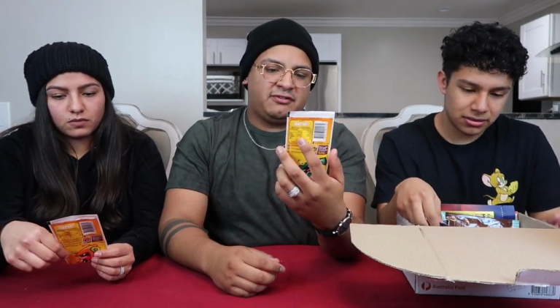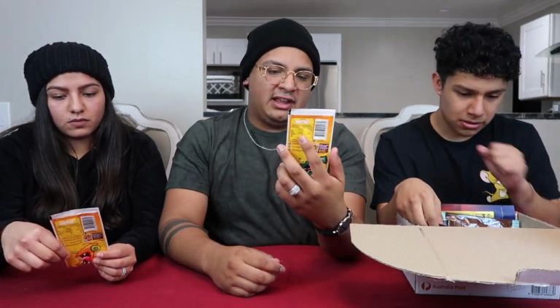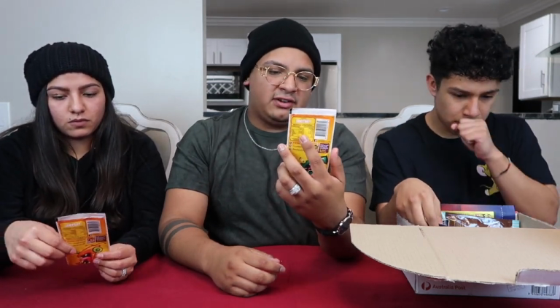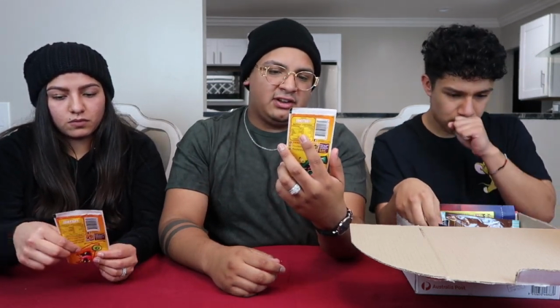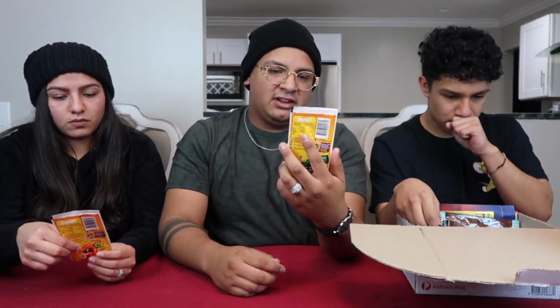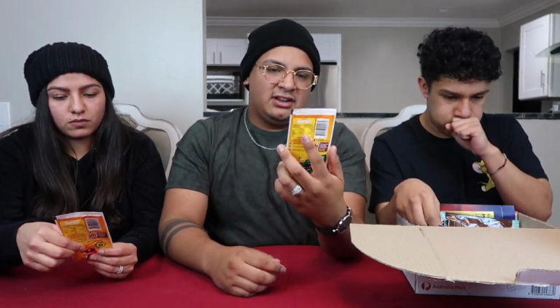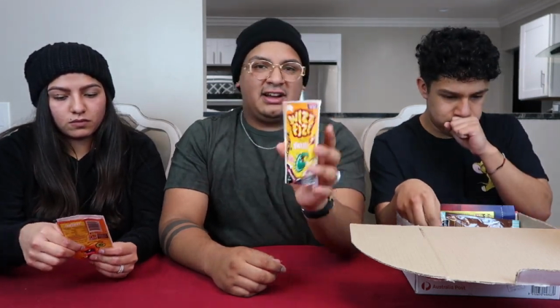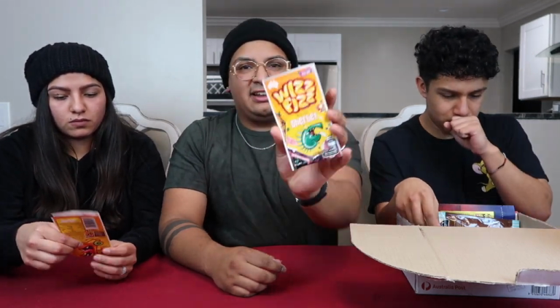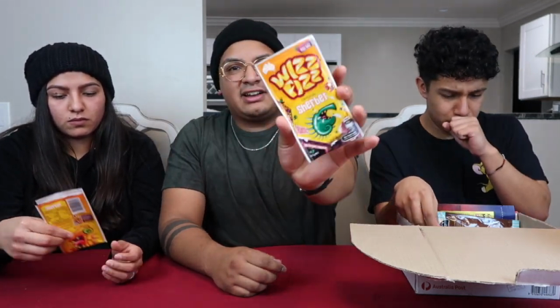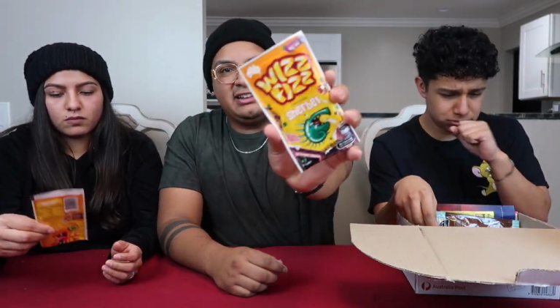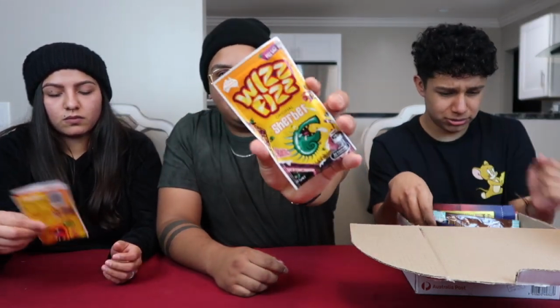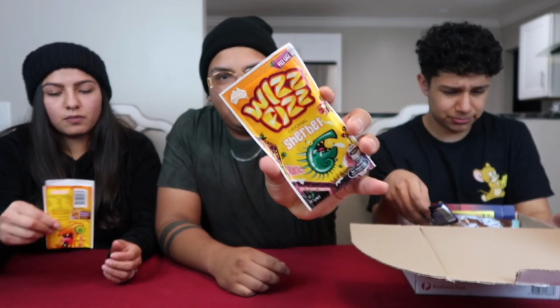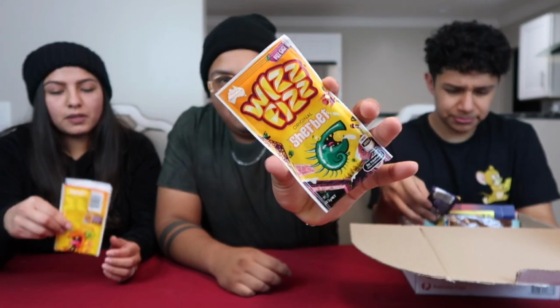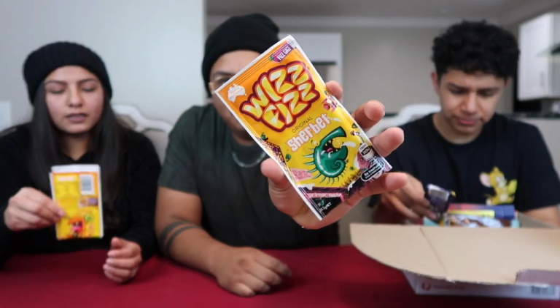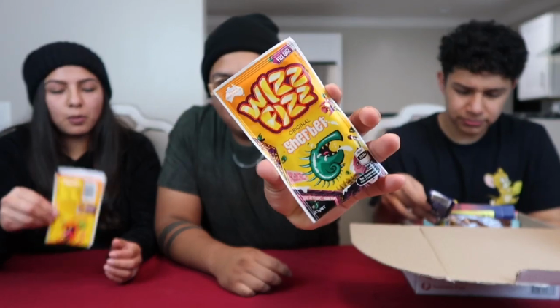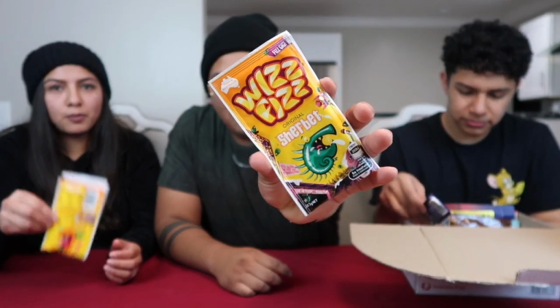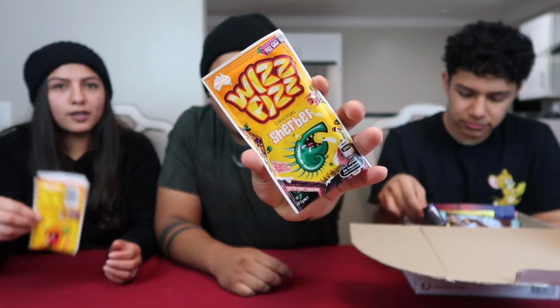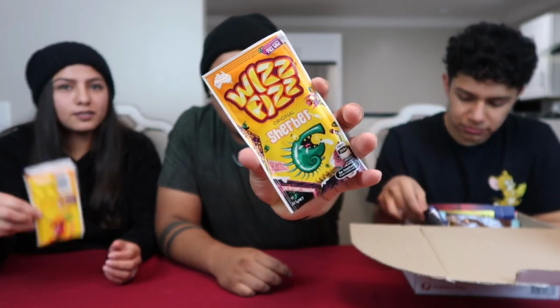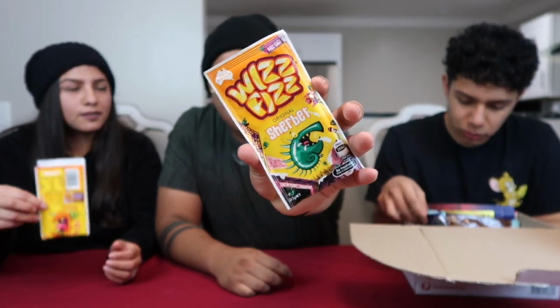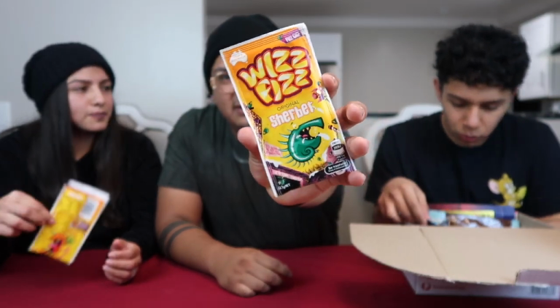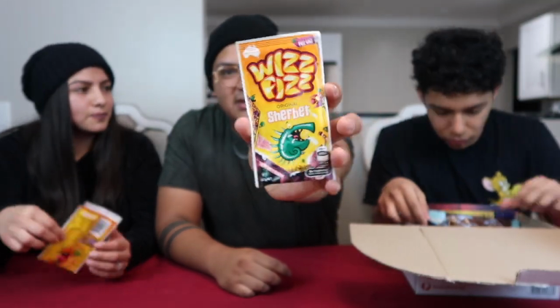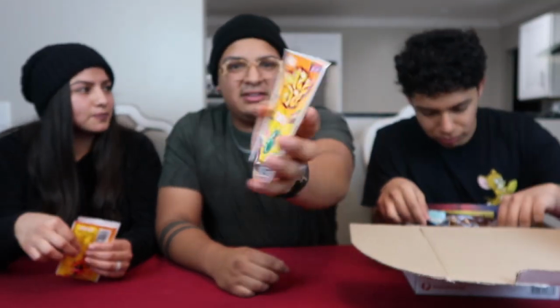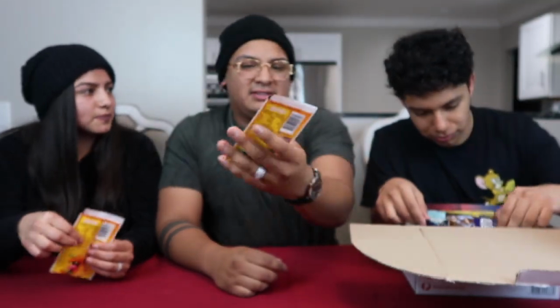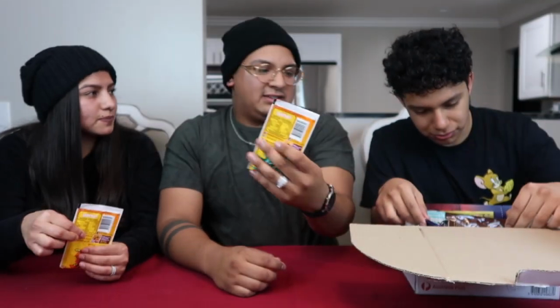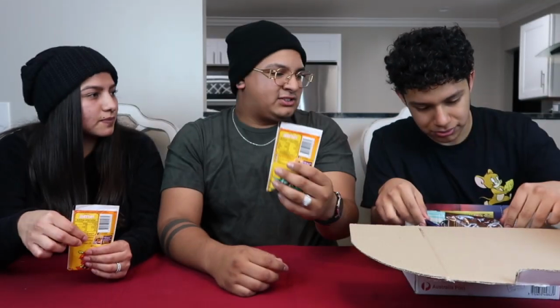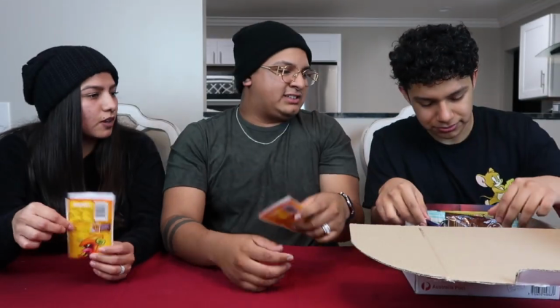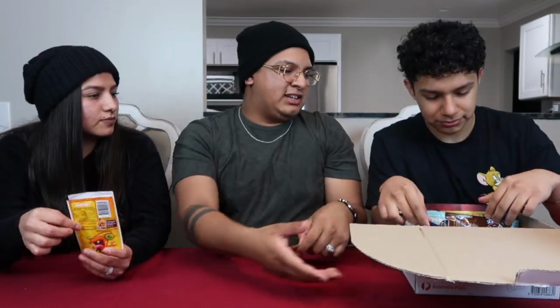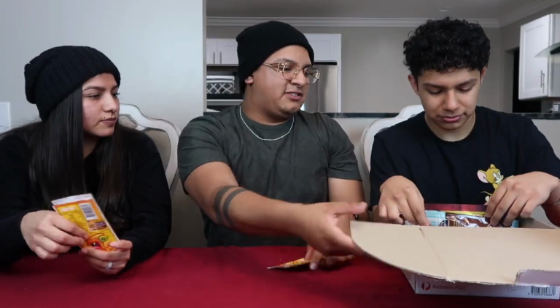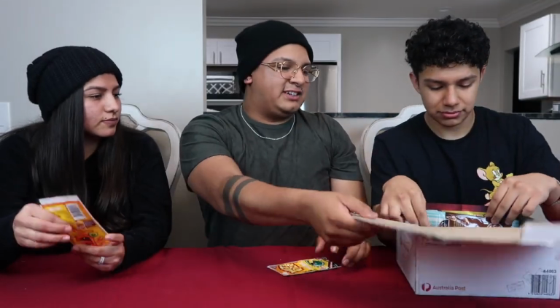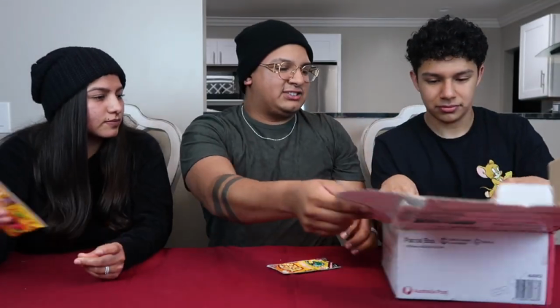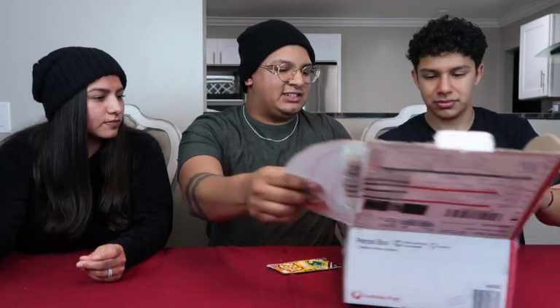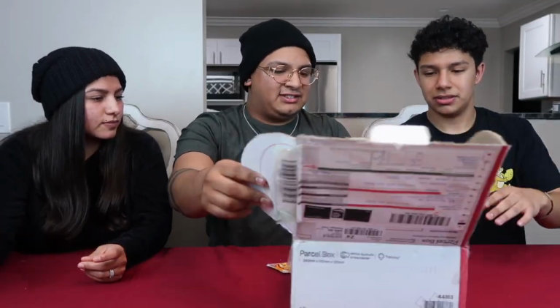There's also some candy. I'm thinking it's like a Fun Dip — it's called Whizz Fizz and it's sherbet flavored. They kind of look like maybe Pop Rocks. Let's try this one first.